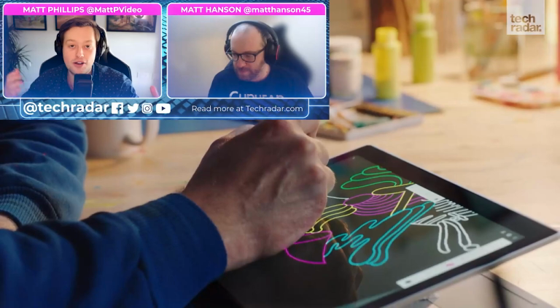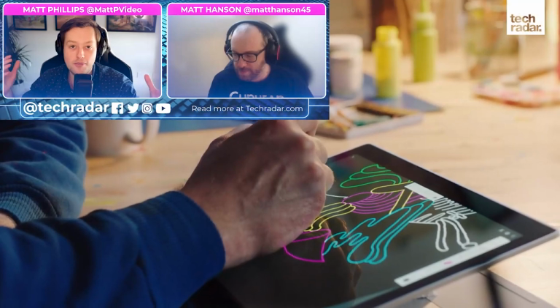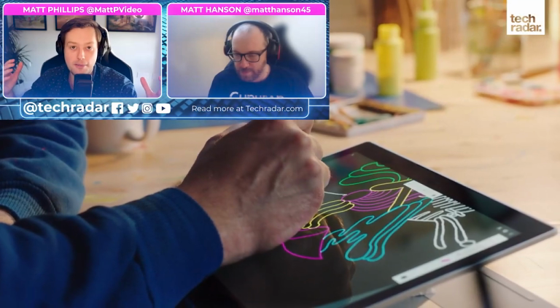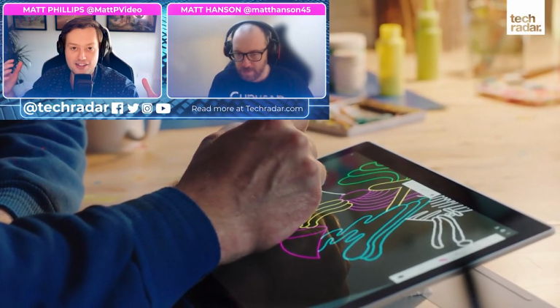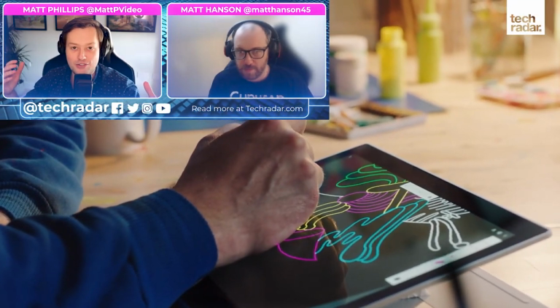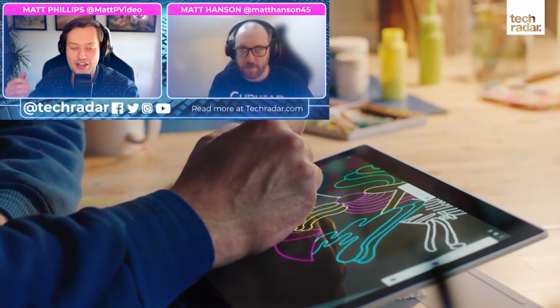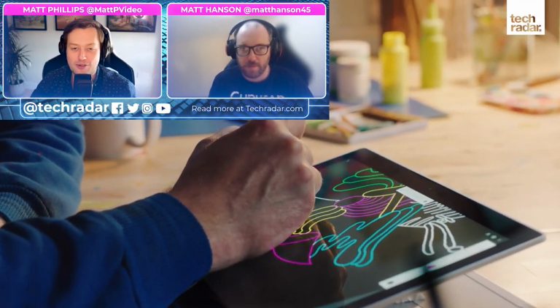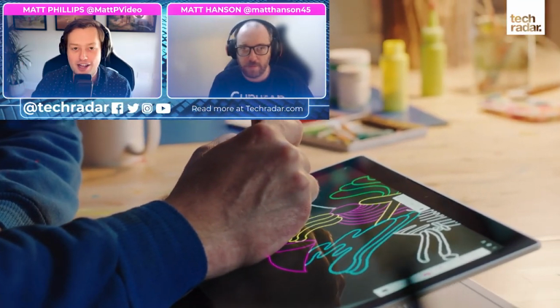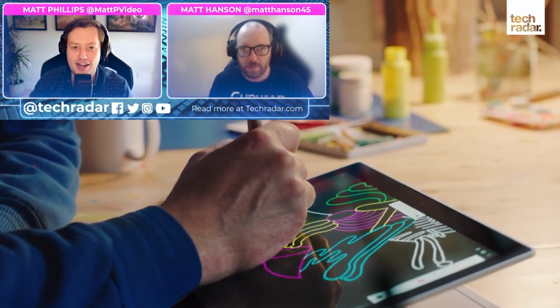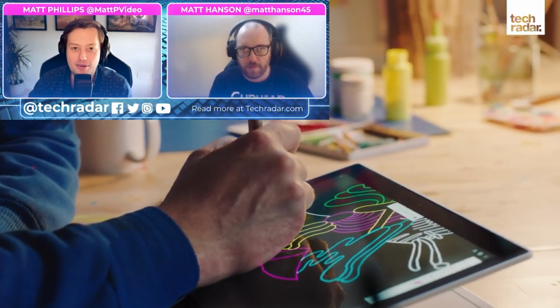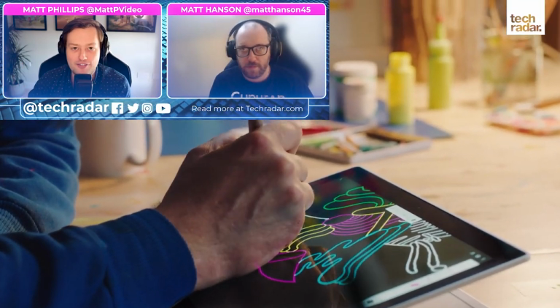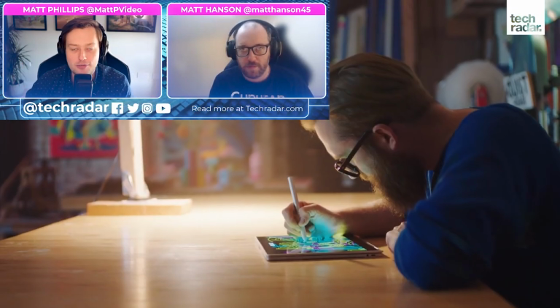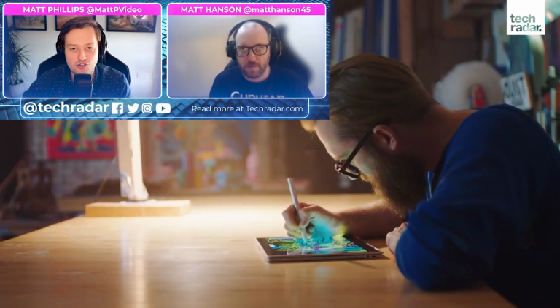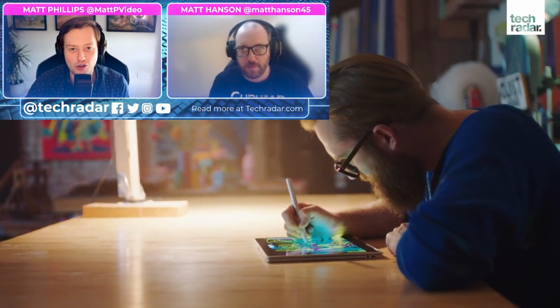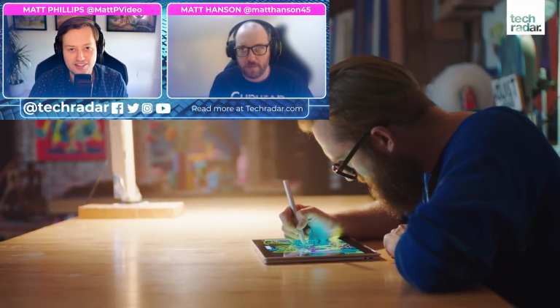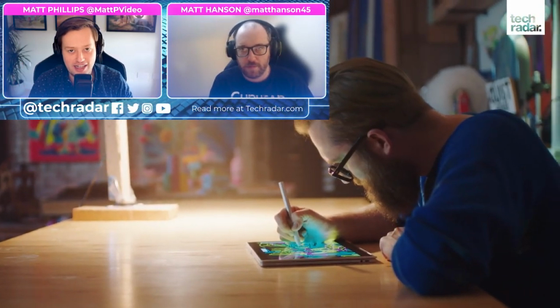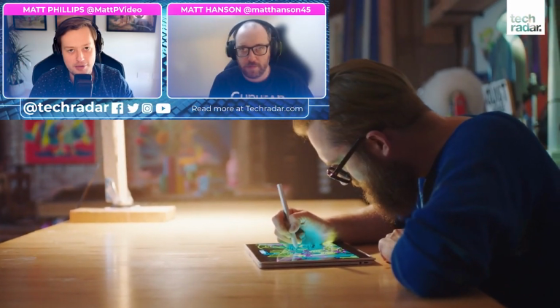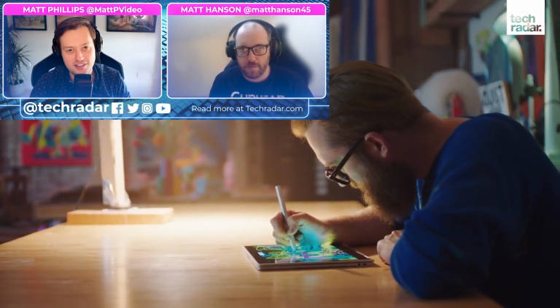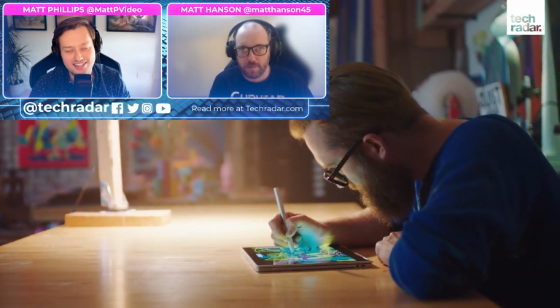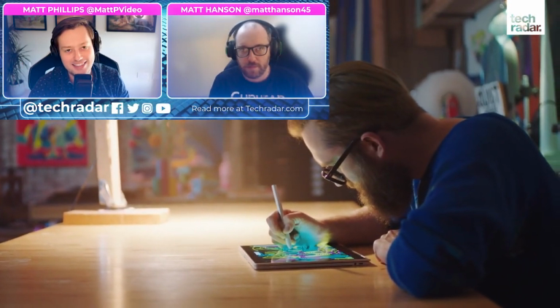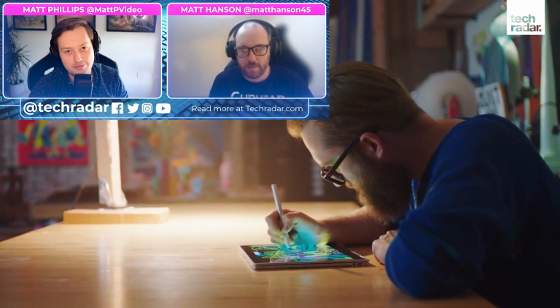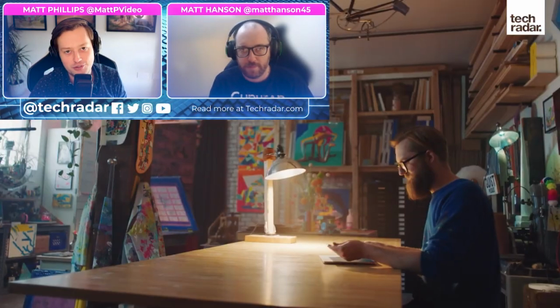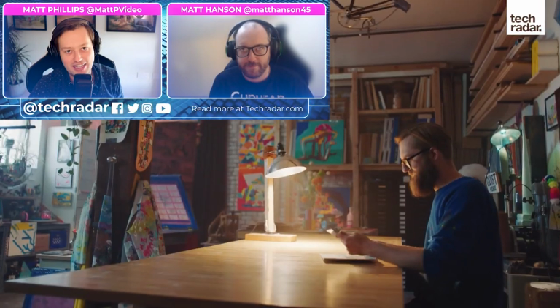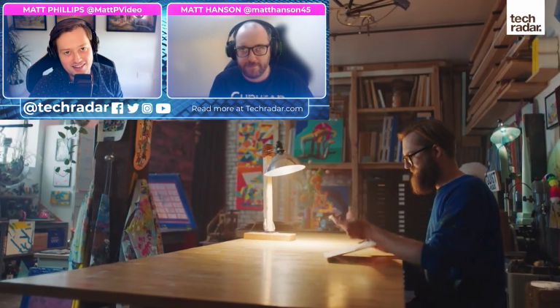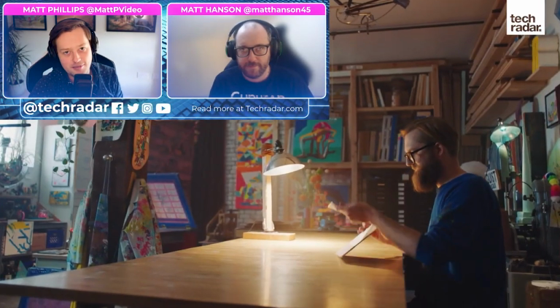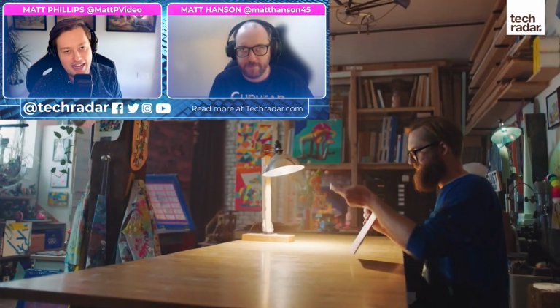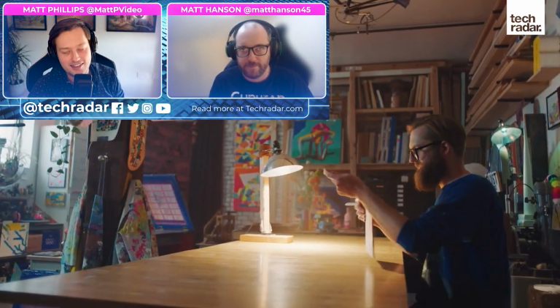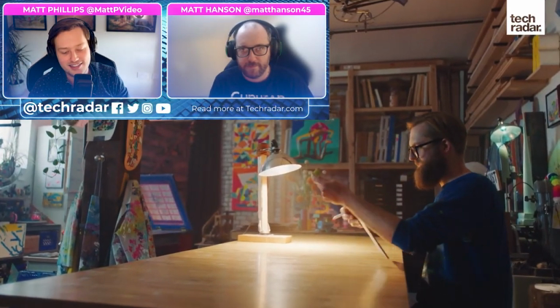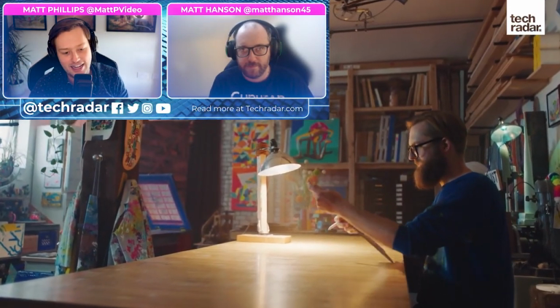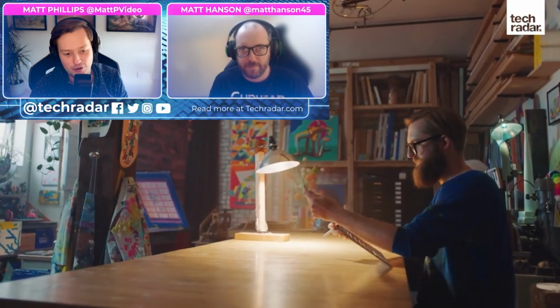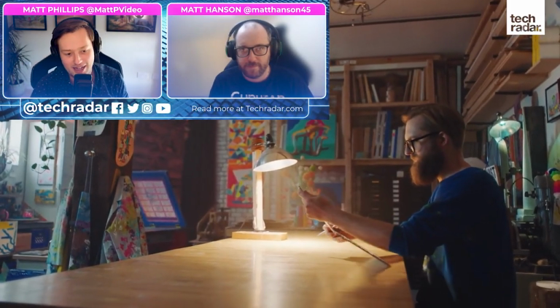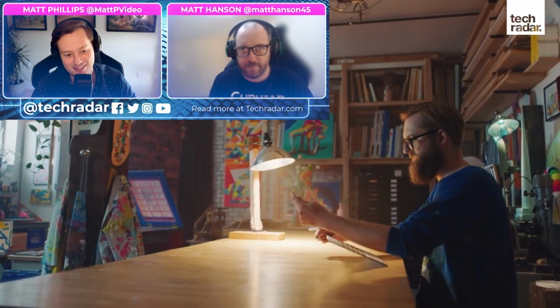Welcome back to TechRadar. I'm Matt Phillips, joined today by our senior computing editor, Matt Hanson. How are you doing, Matt?